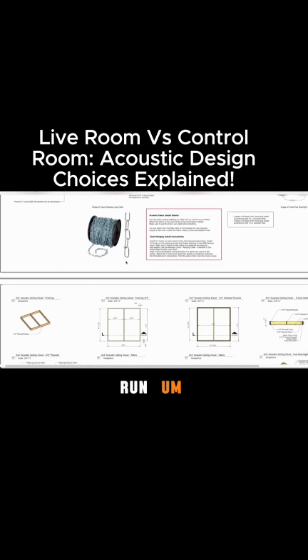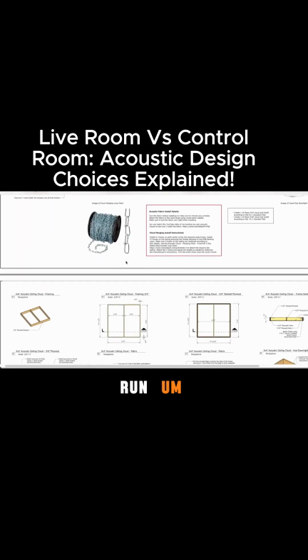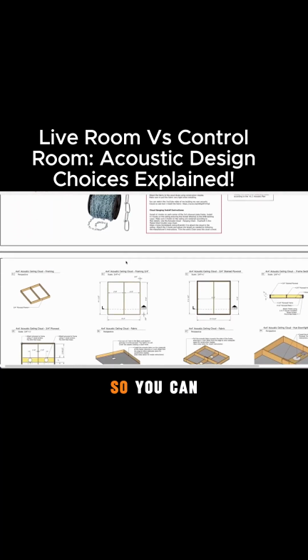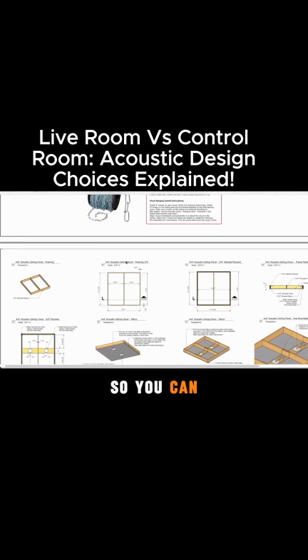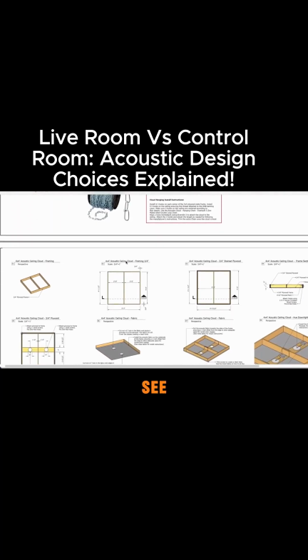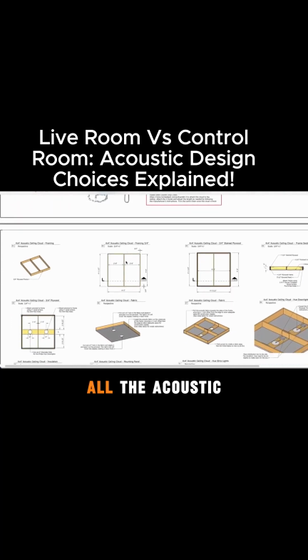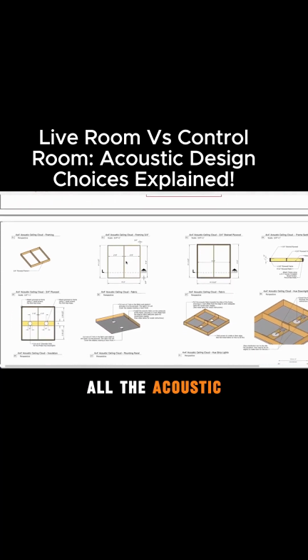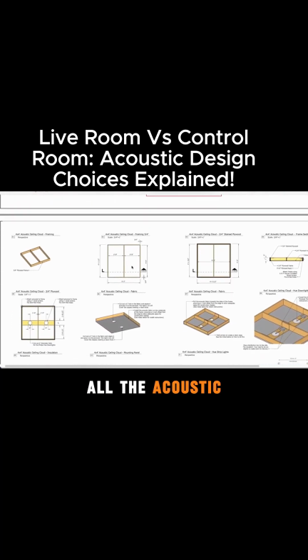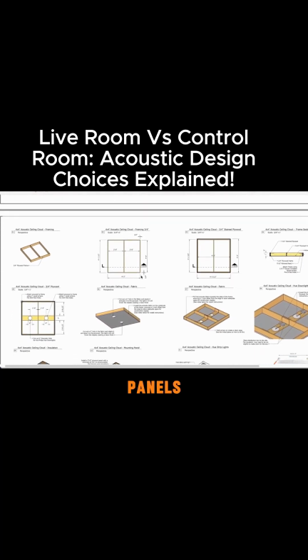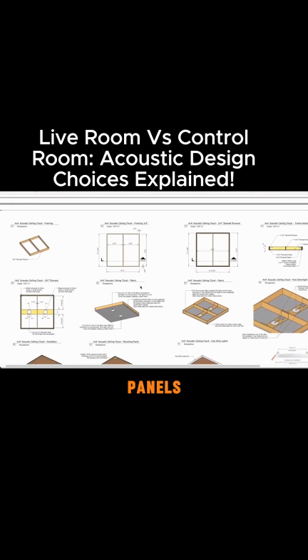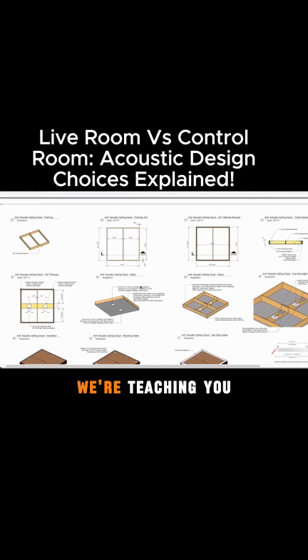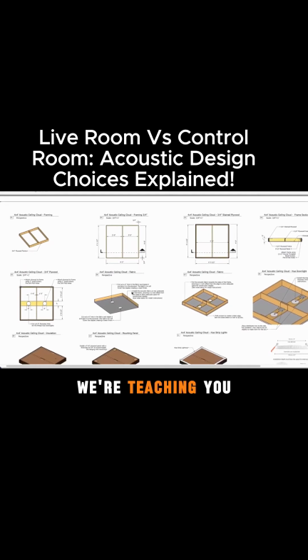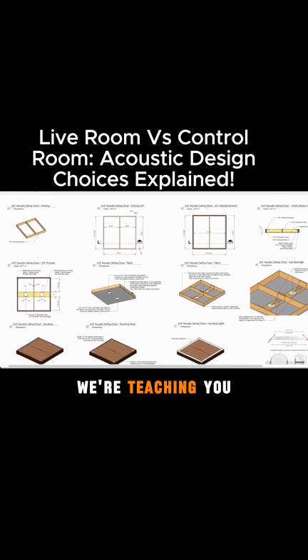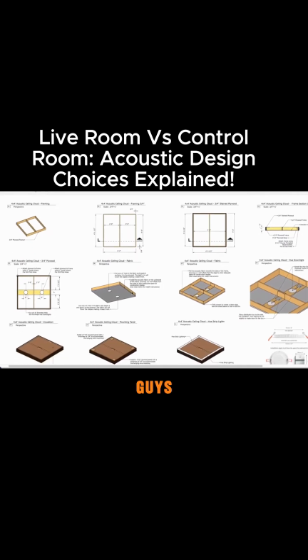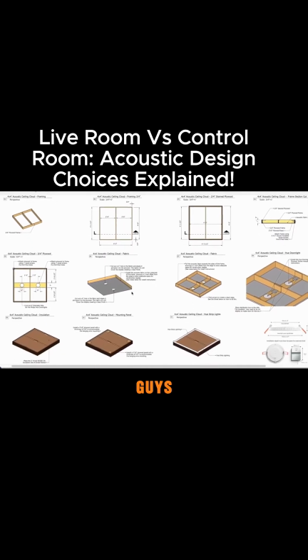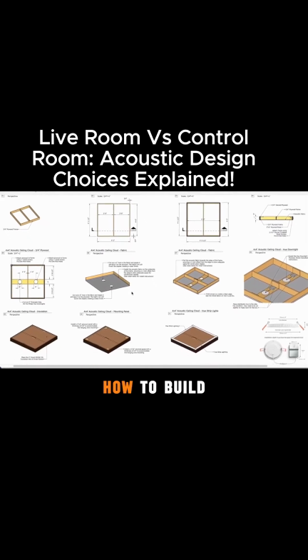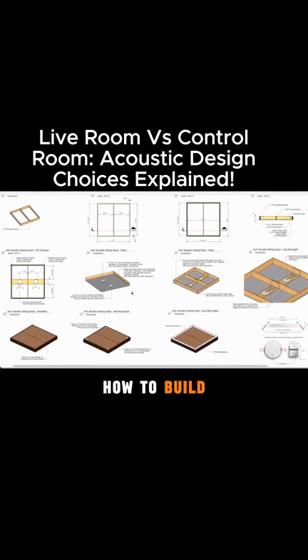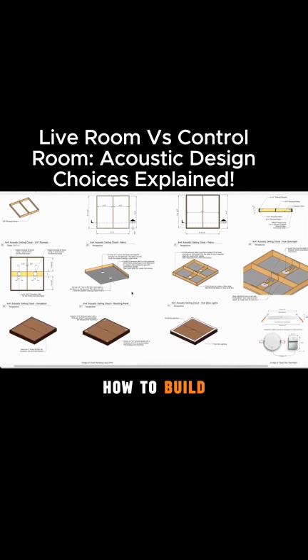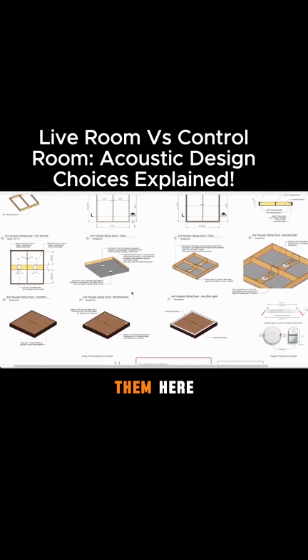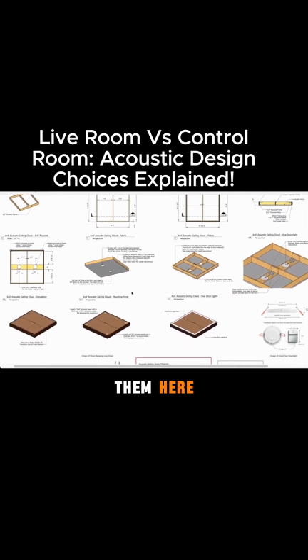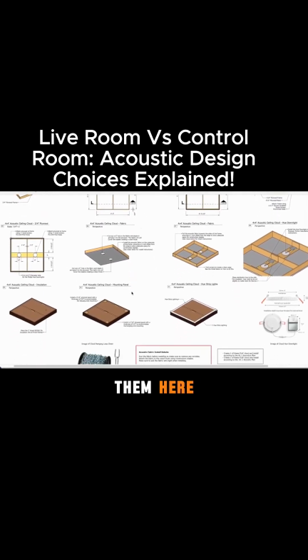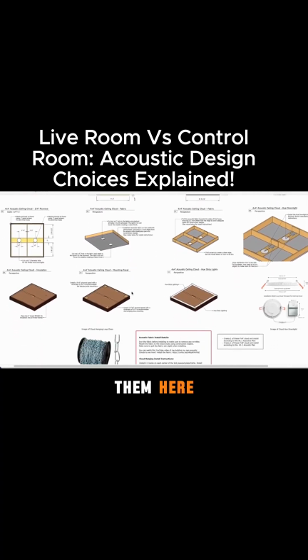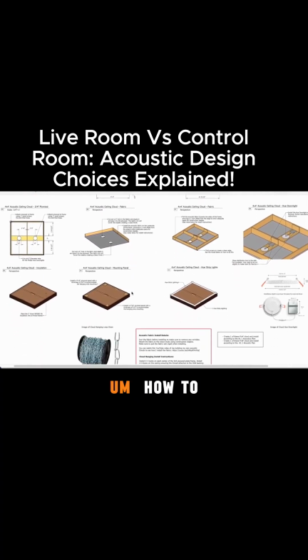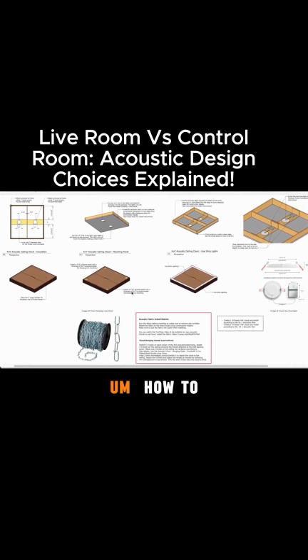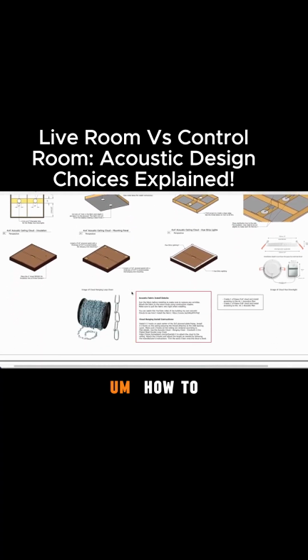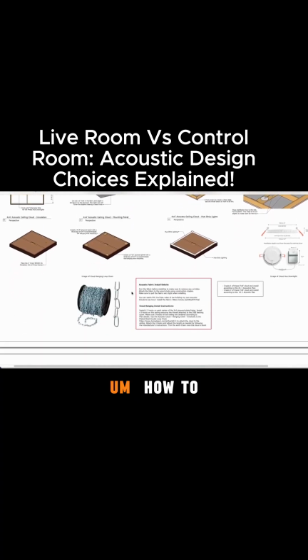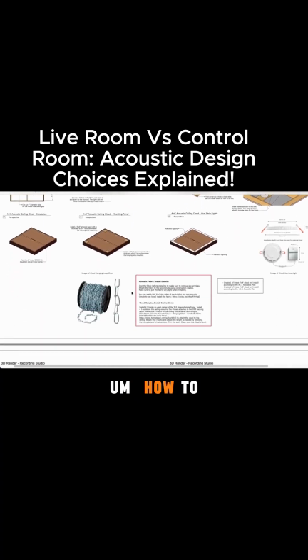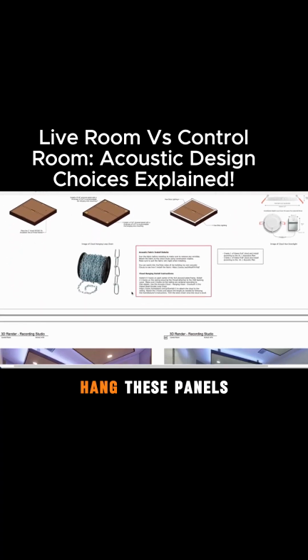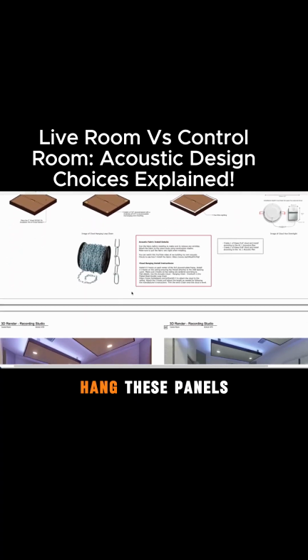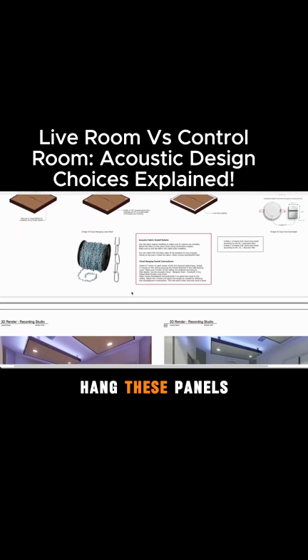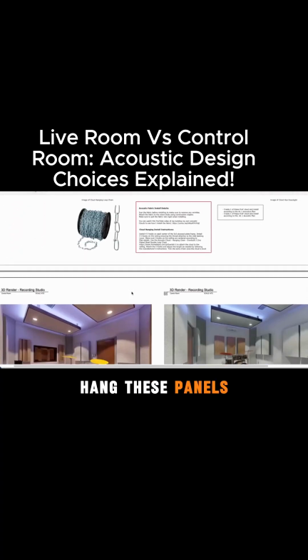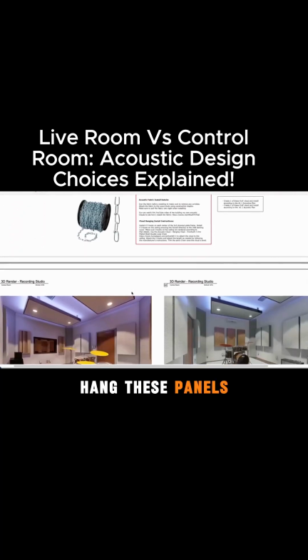So you can see all the acoustic panels. We're teaching you guys how to build them here and how to hang these panels.